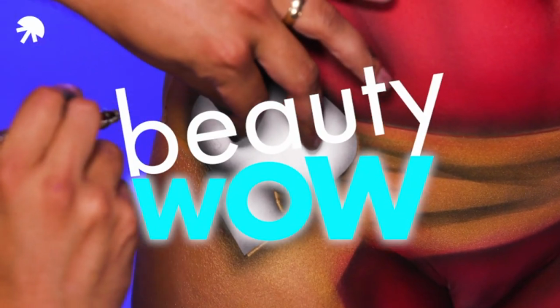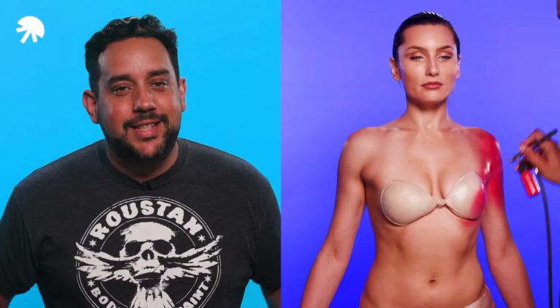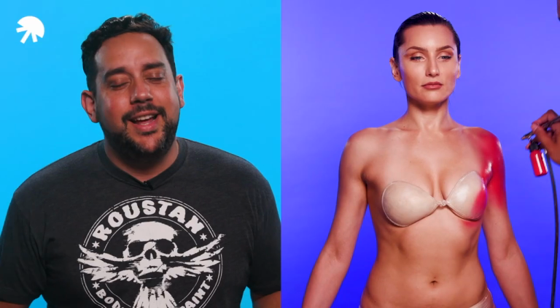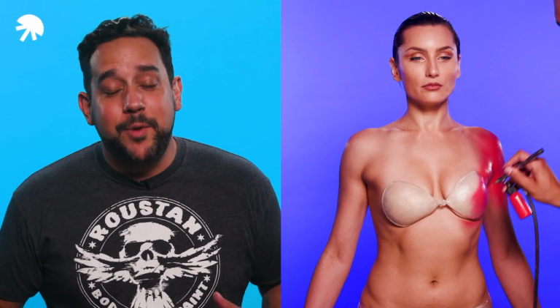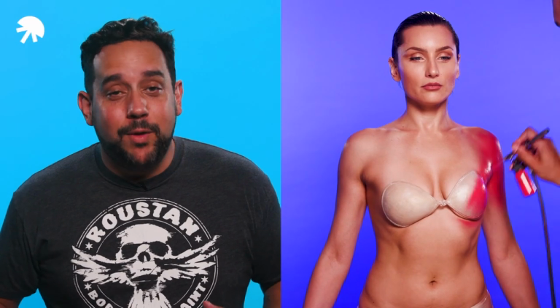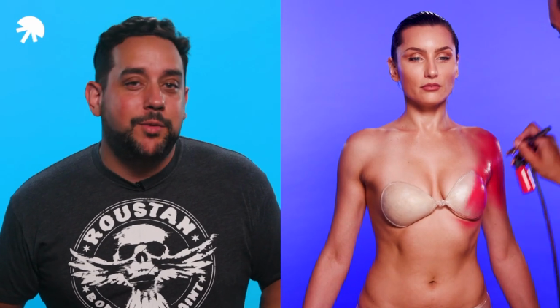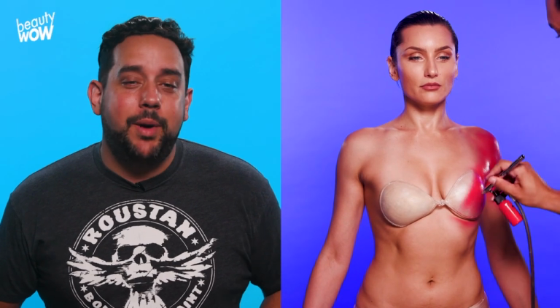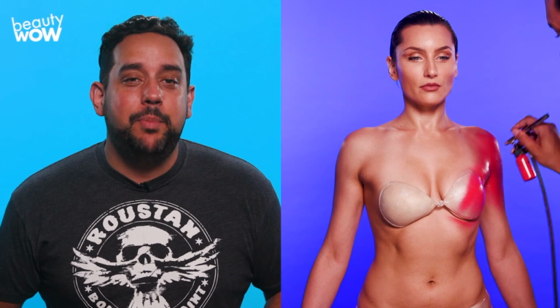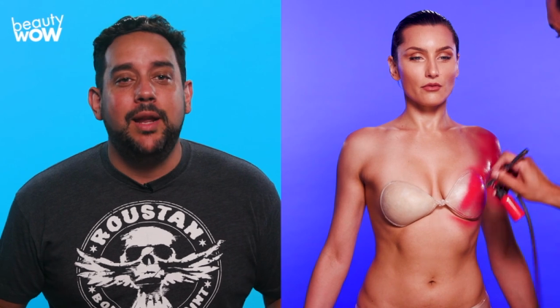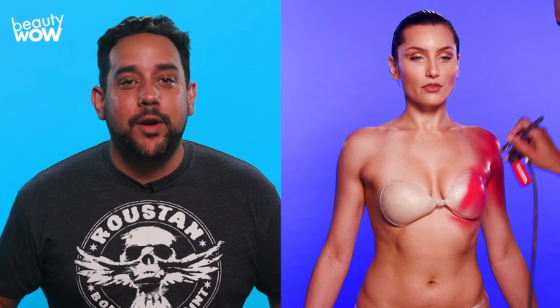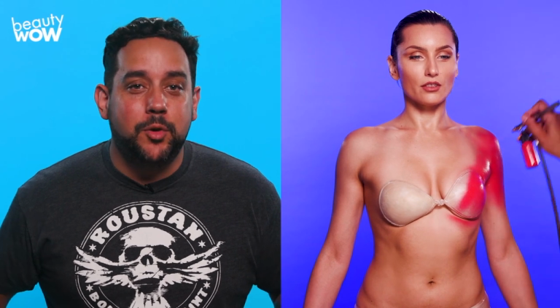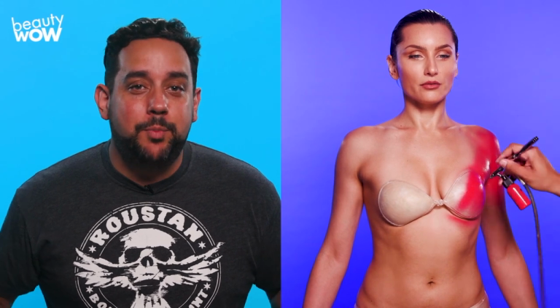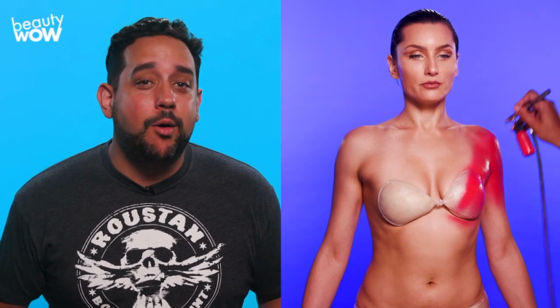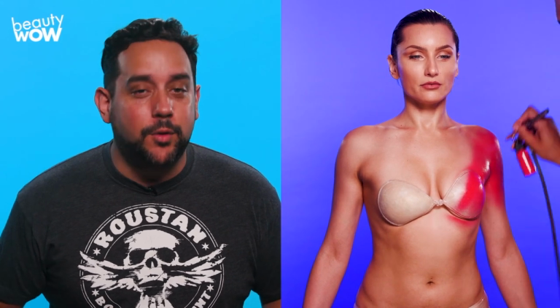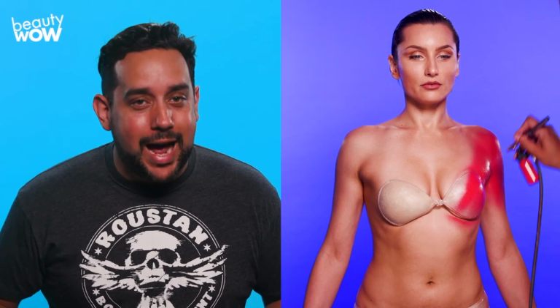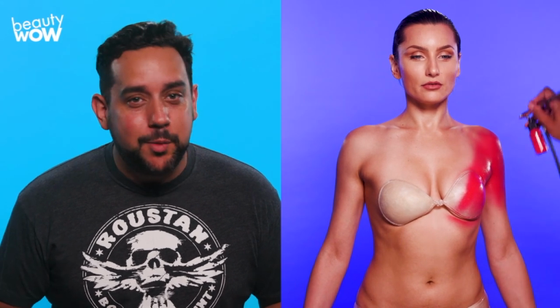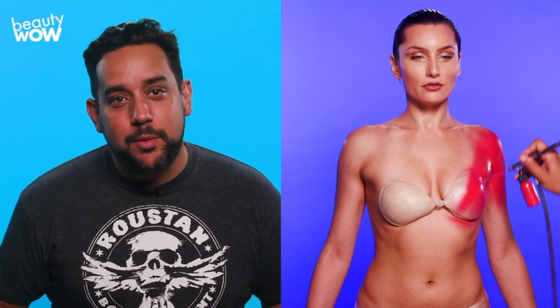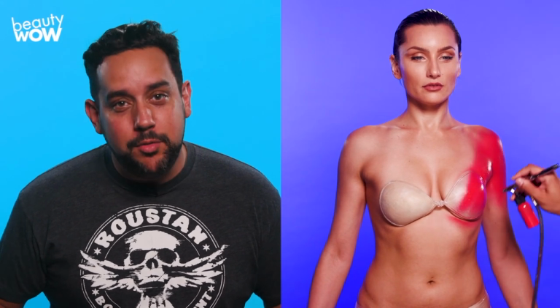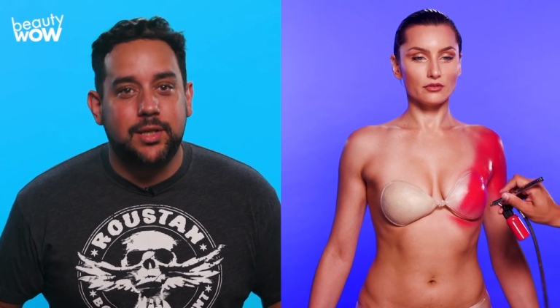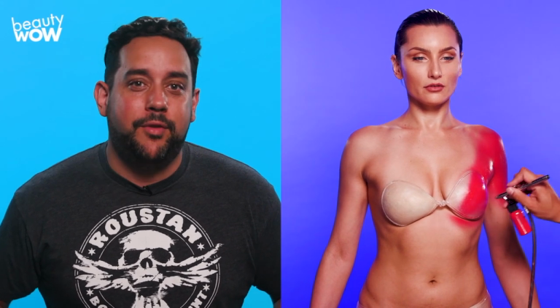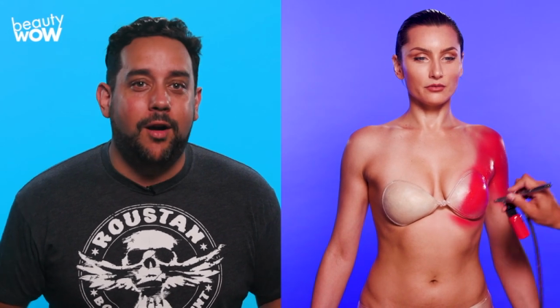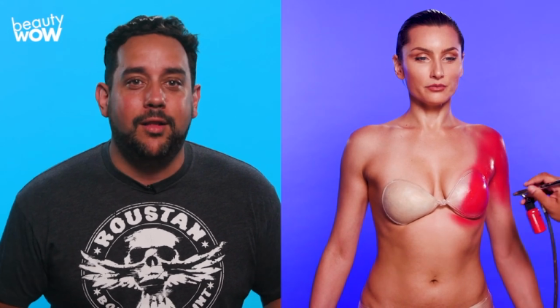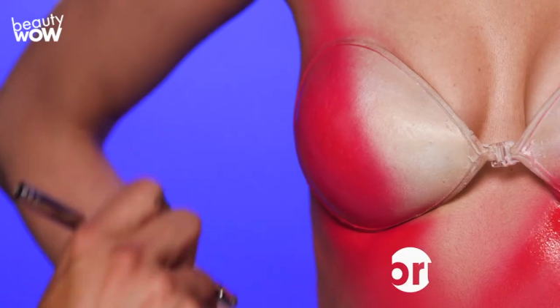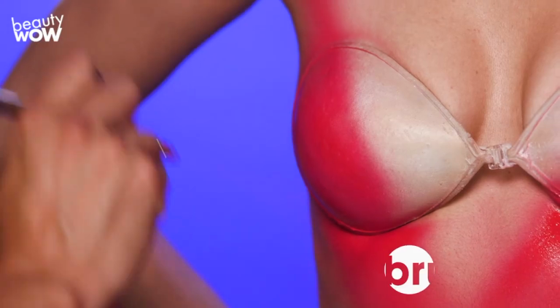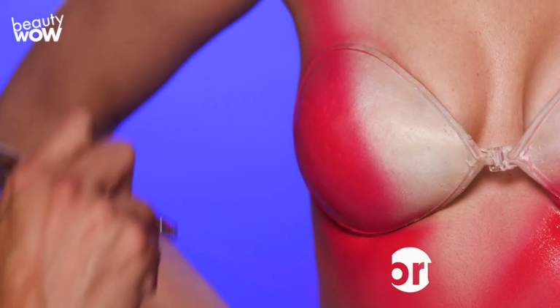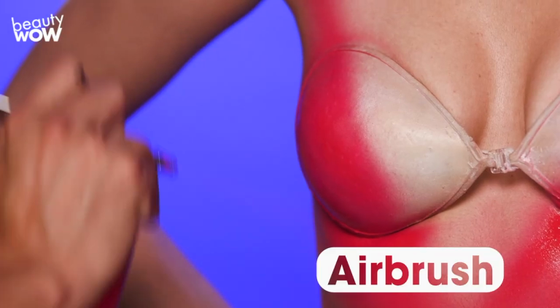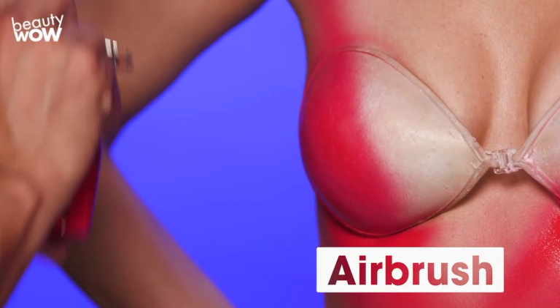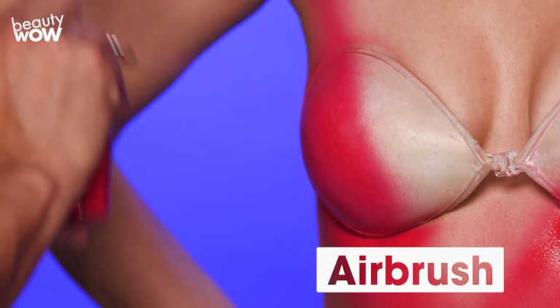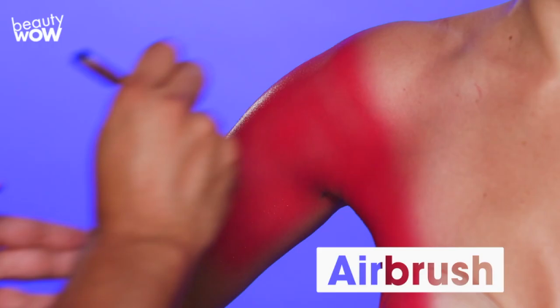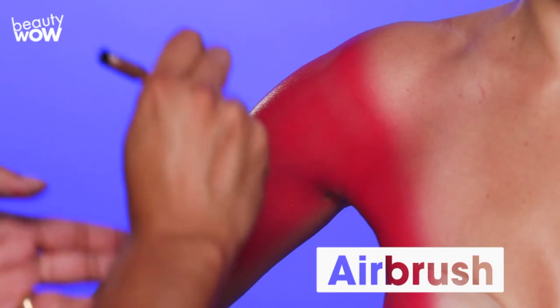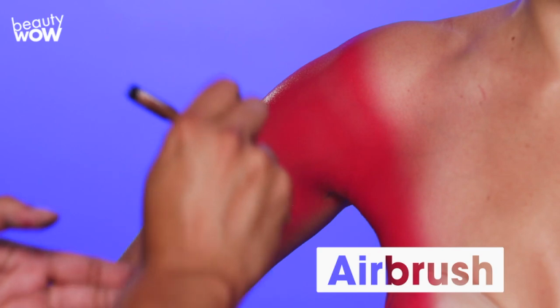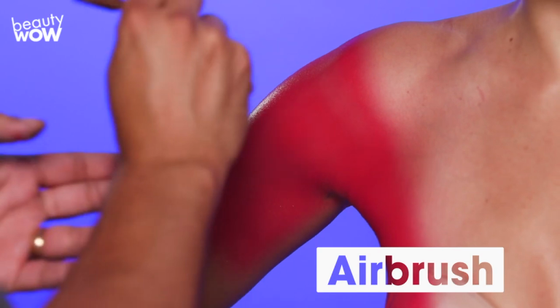Today I'm going to wrestle with body painting one of the most powerful comic book mutants of all: X-Men's Dark Phoenix Jean Grey.